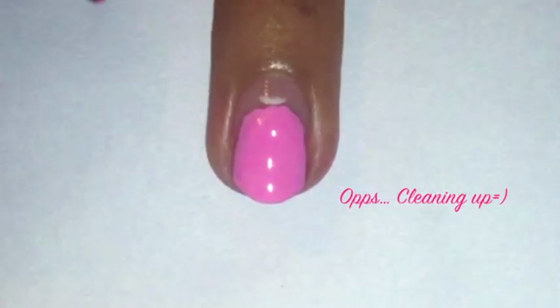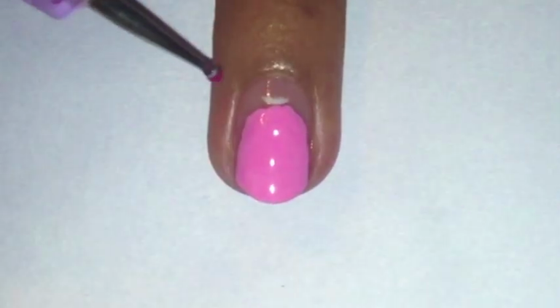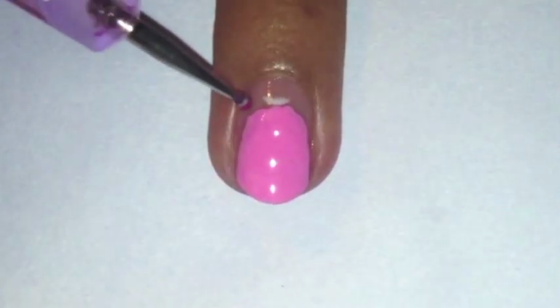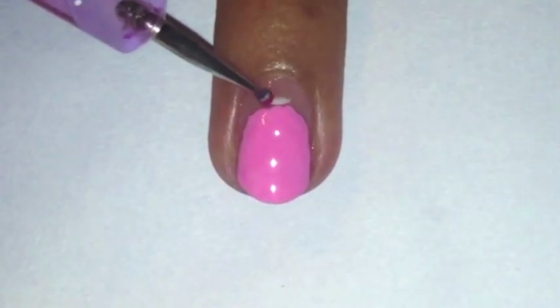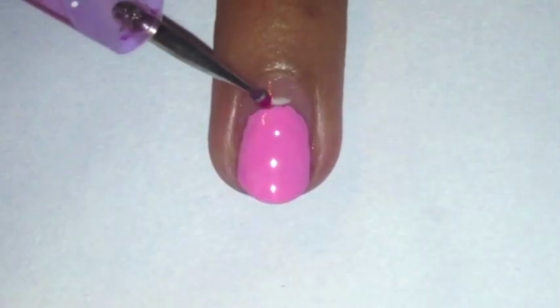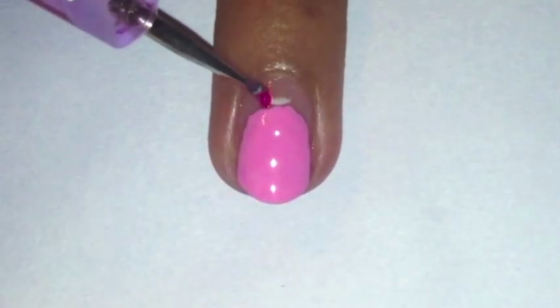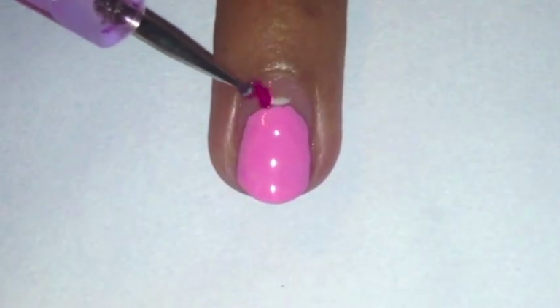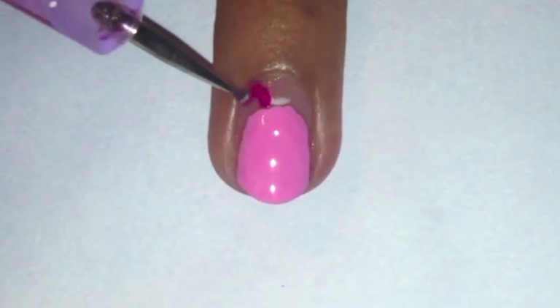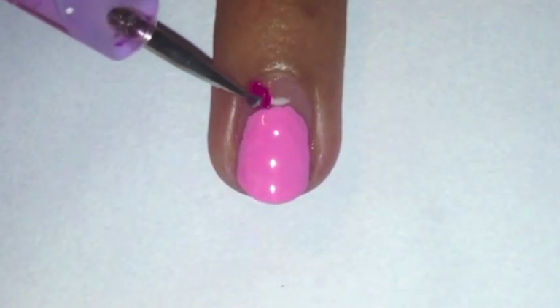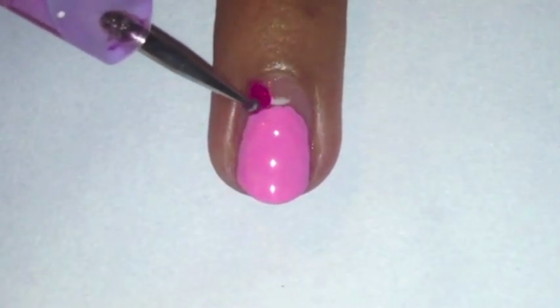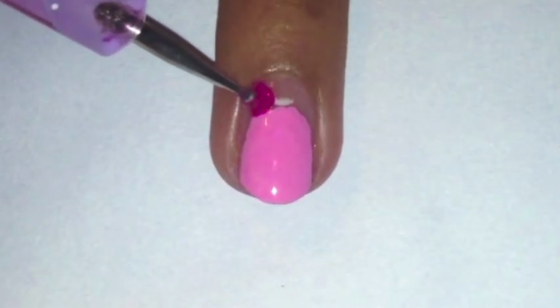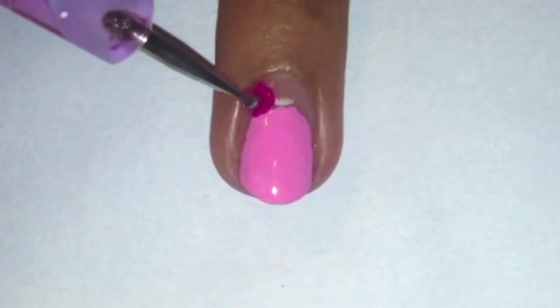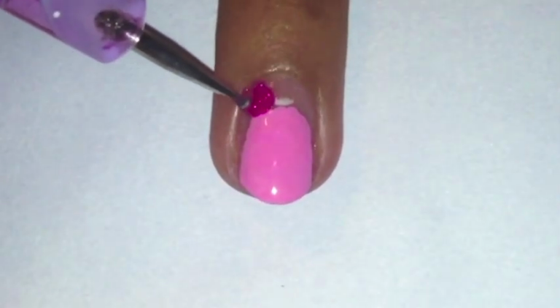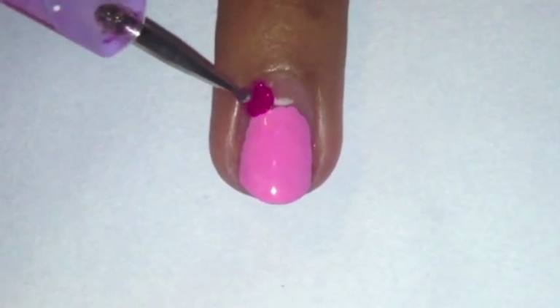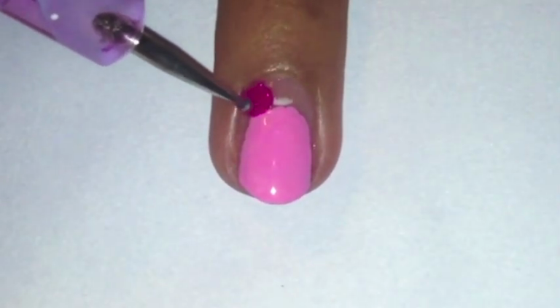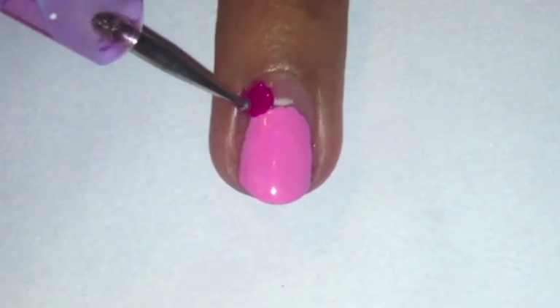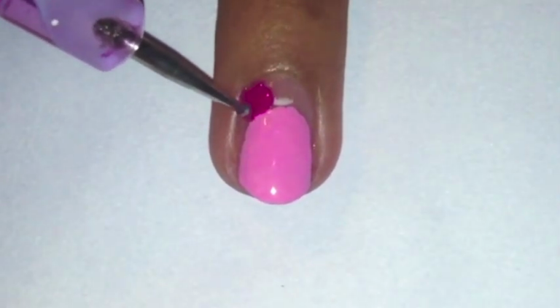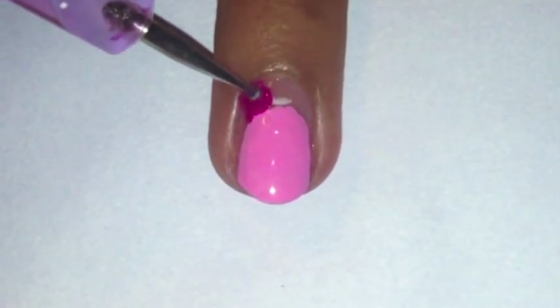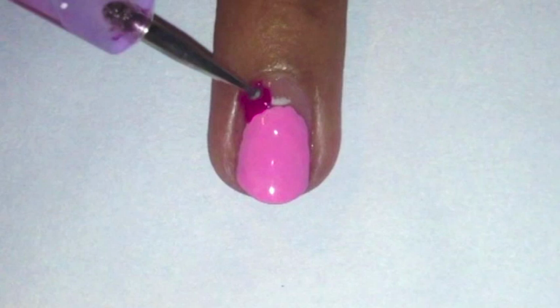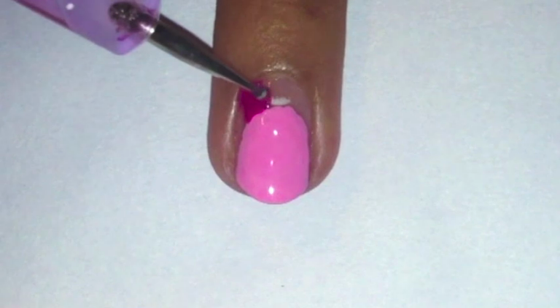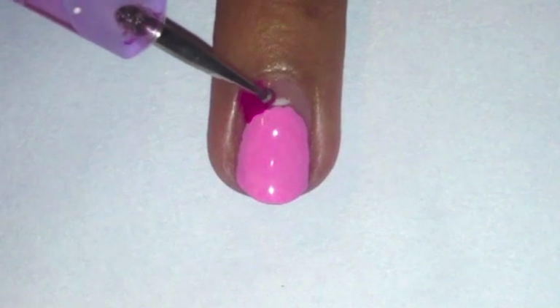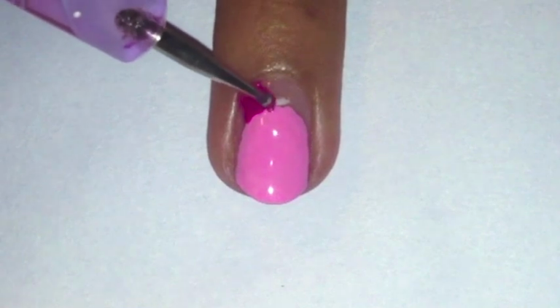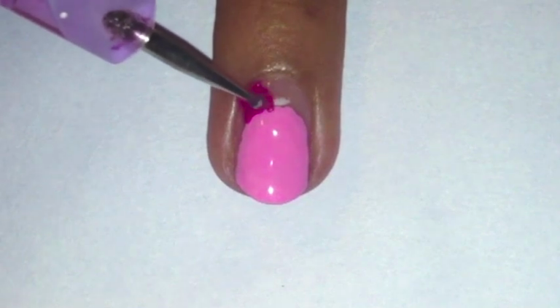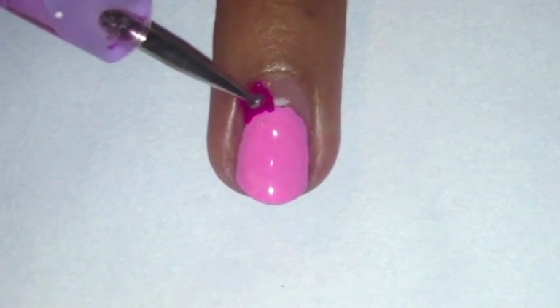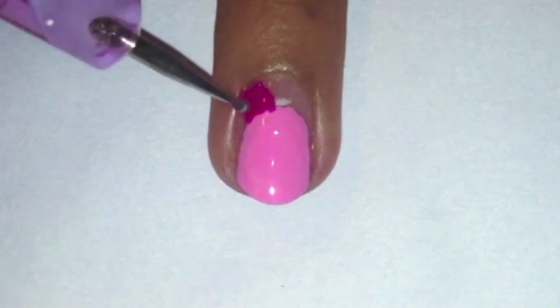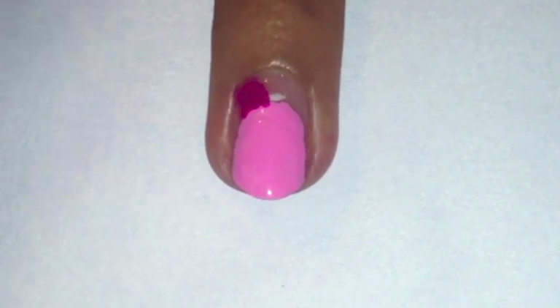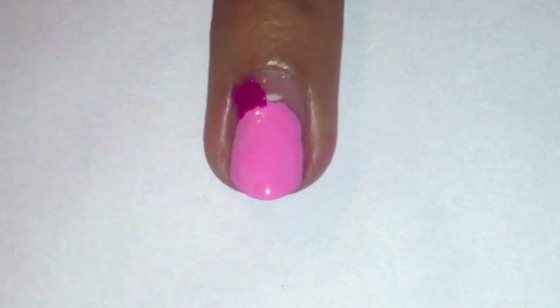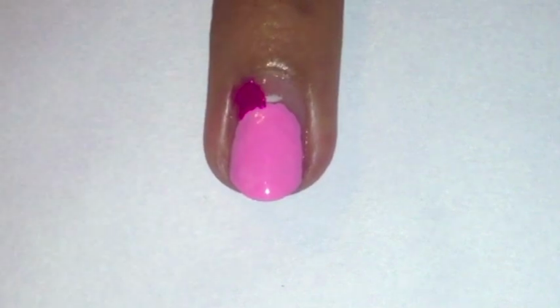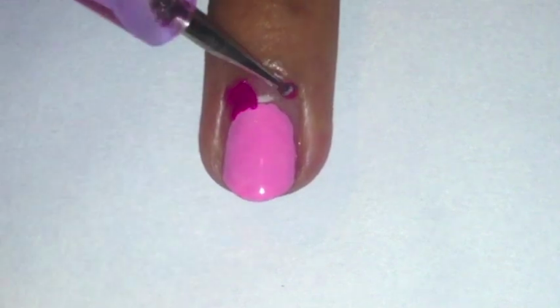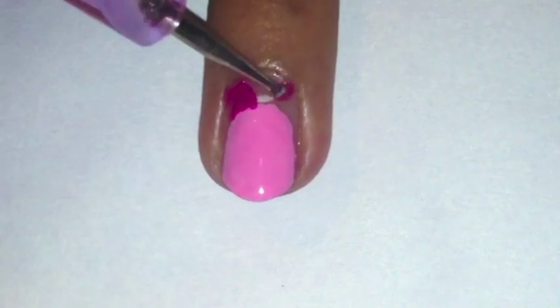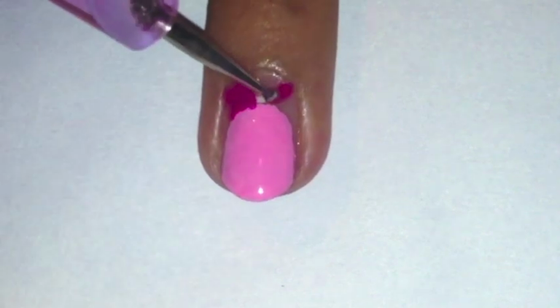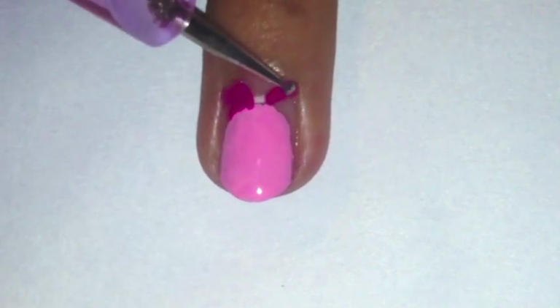Next, with a small dotting tool dipped in a darker pink polish, paint on two small ears on top of the oval.